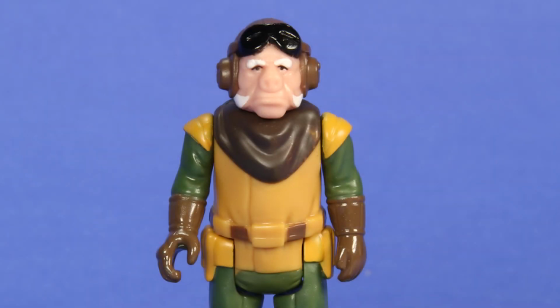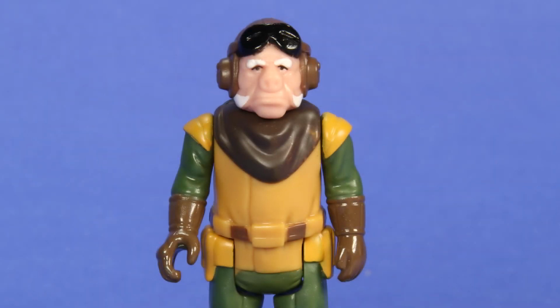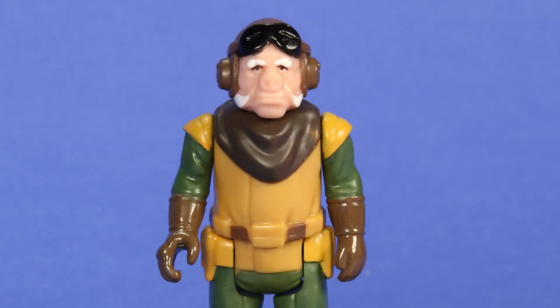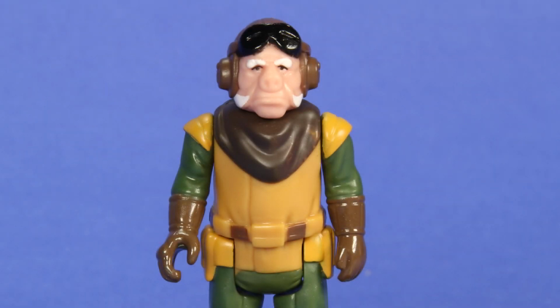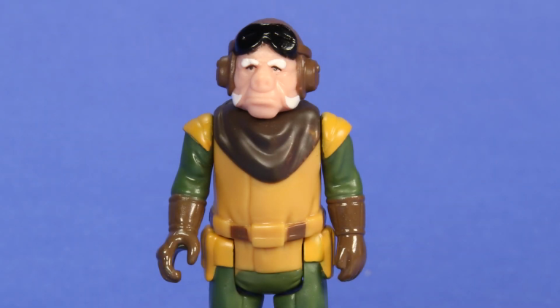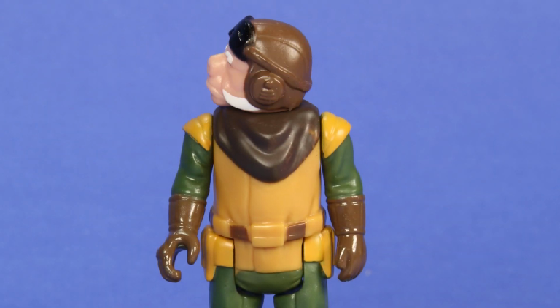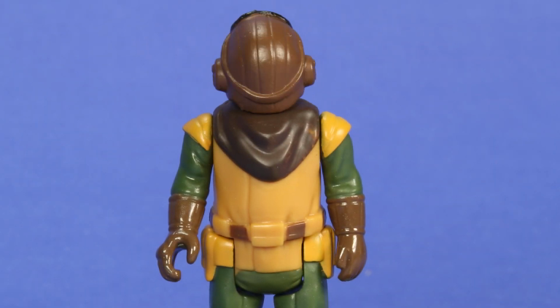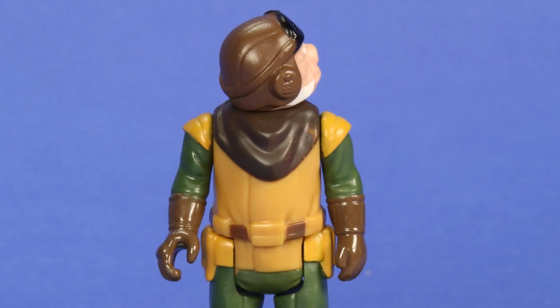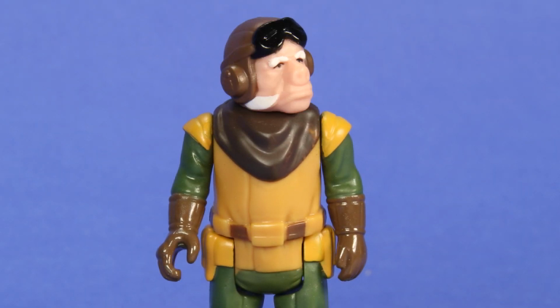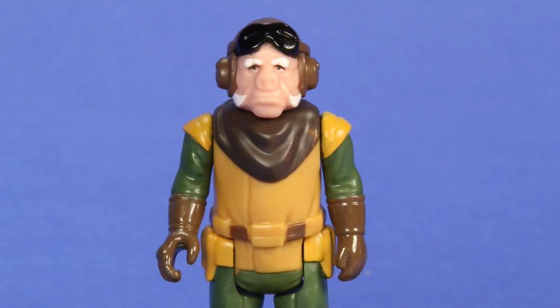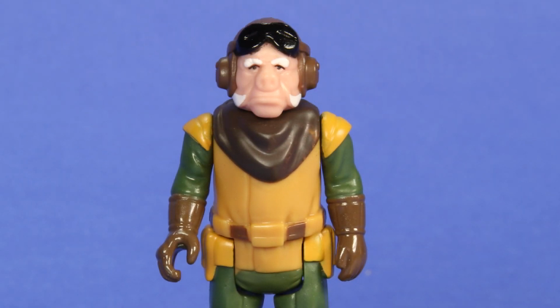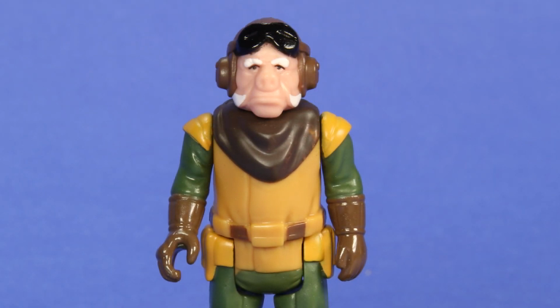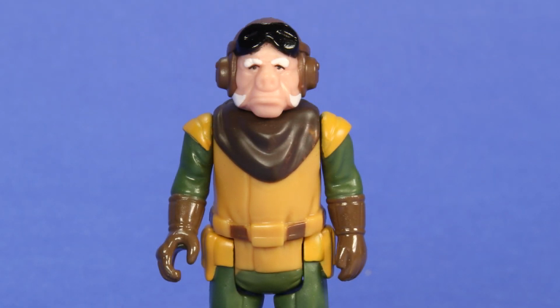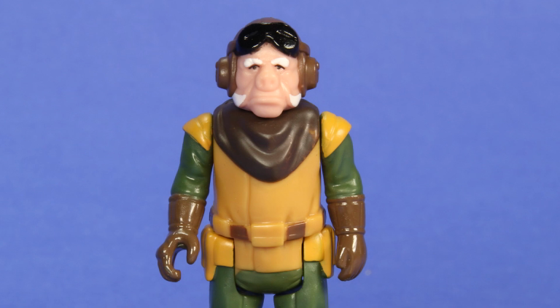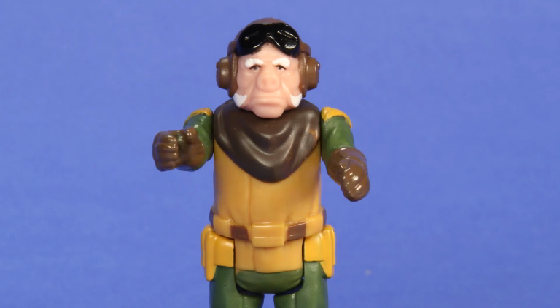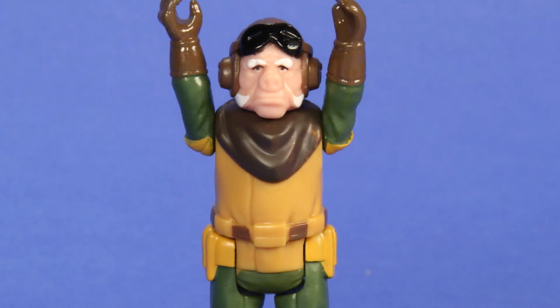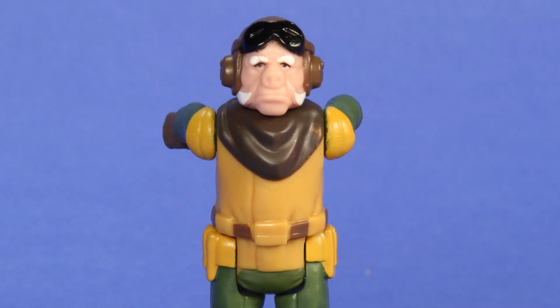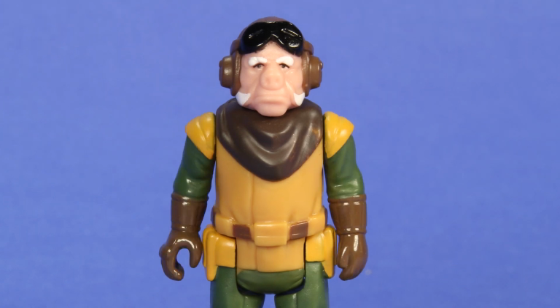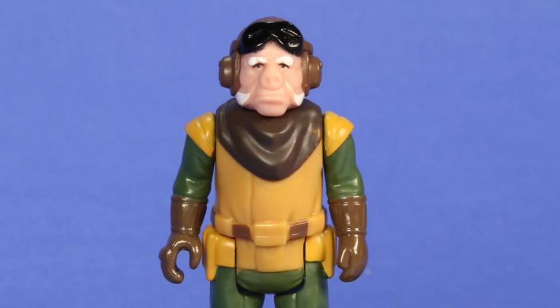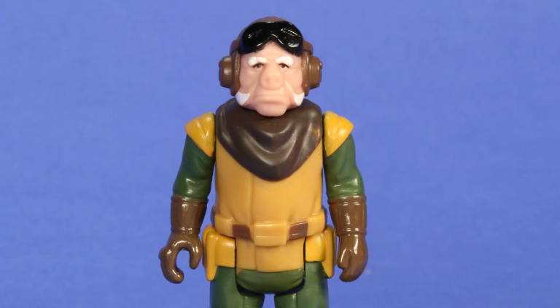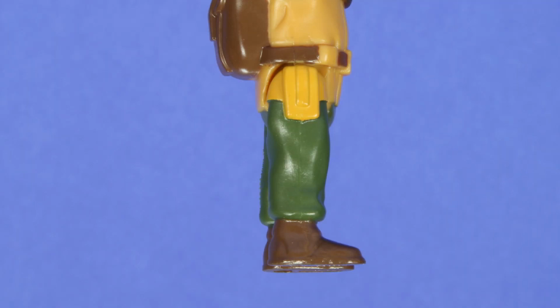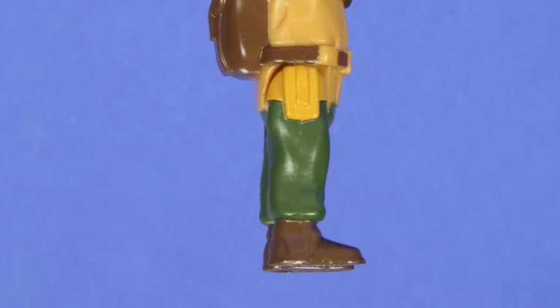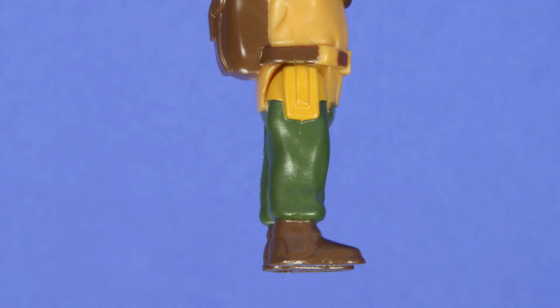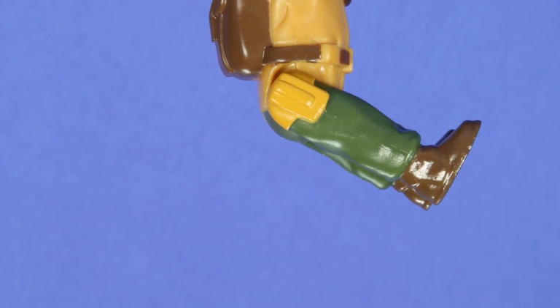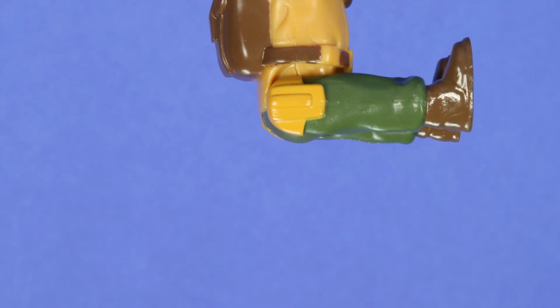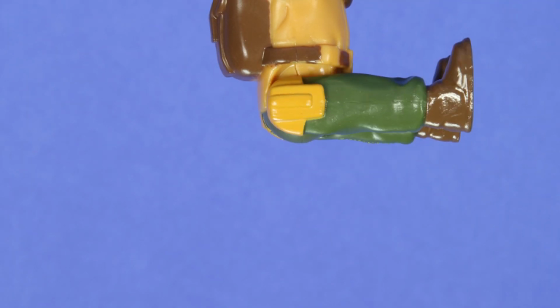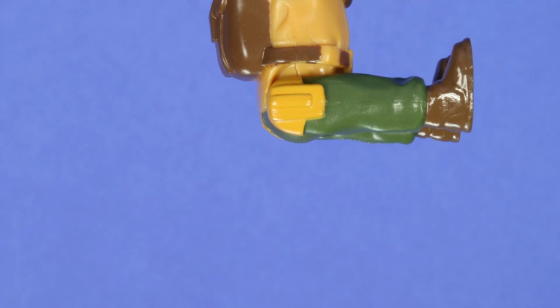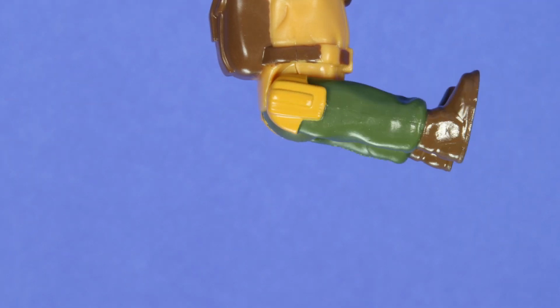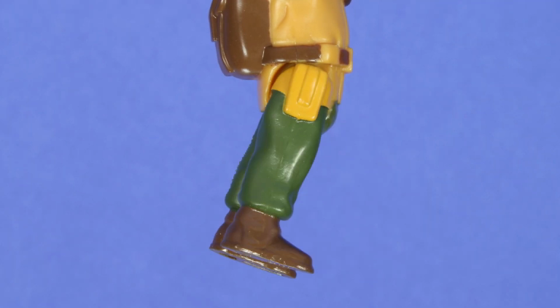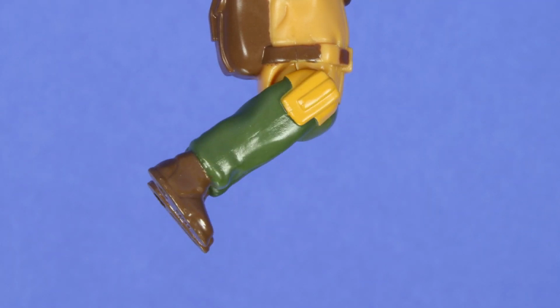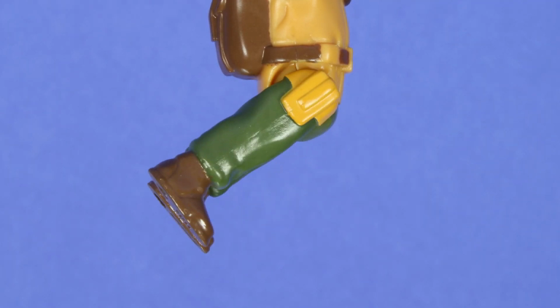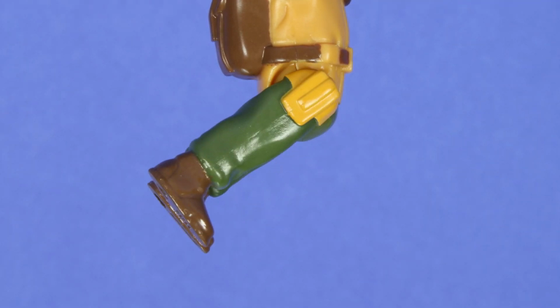As for the articulation — your head spins a full 360, as do the shoulders, and then the legs come straight out and almost straight back.